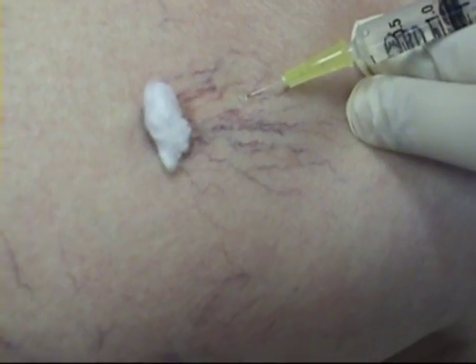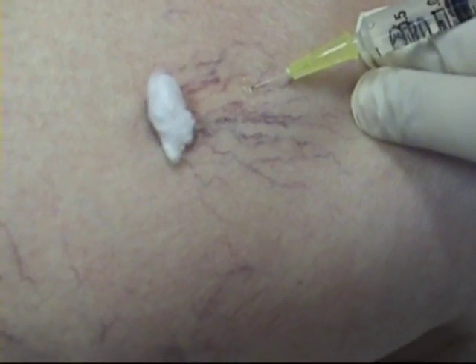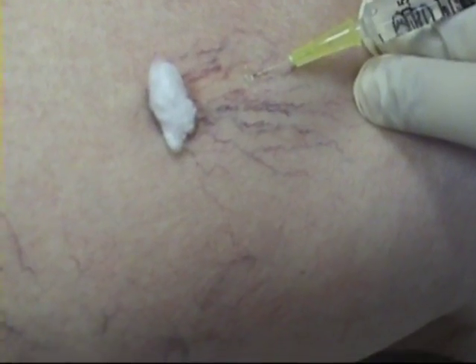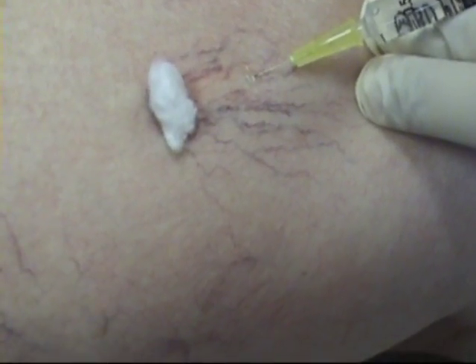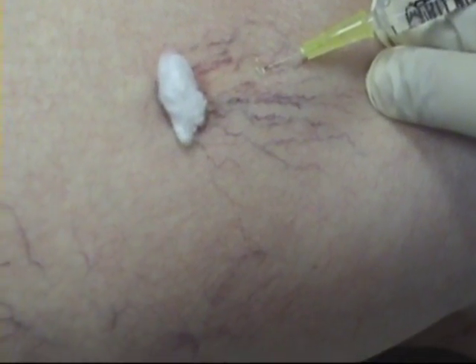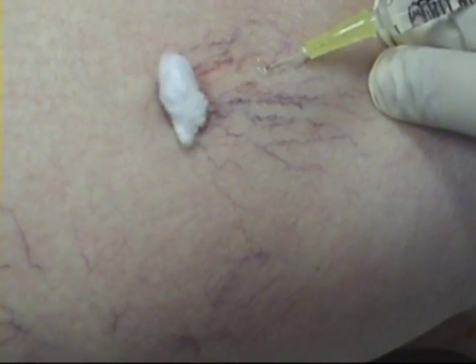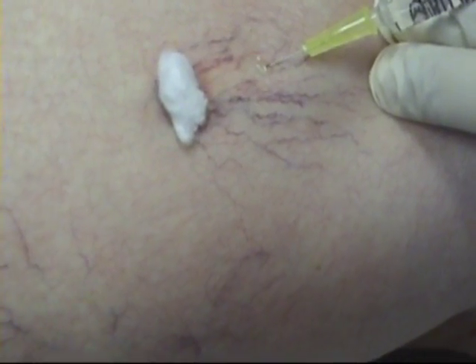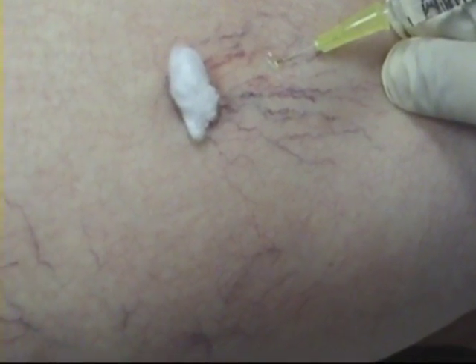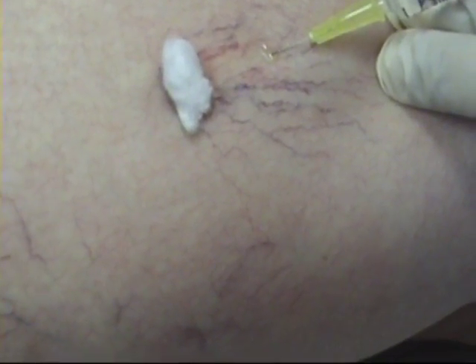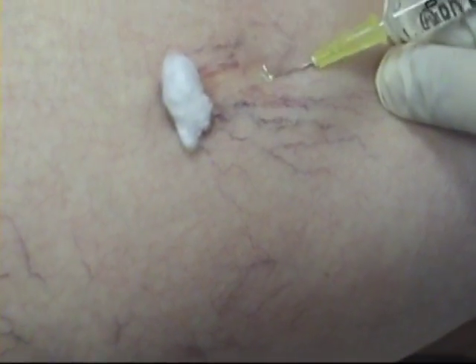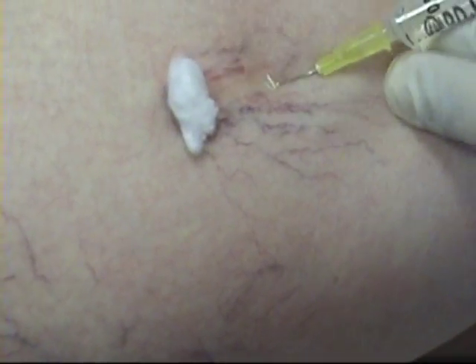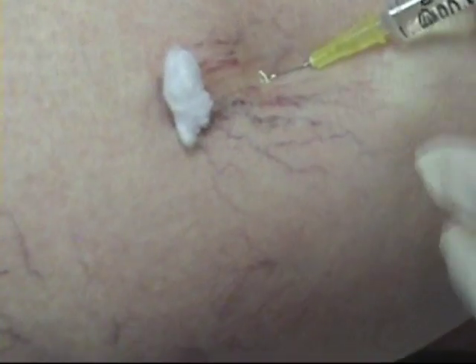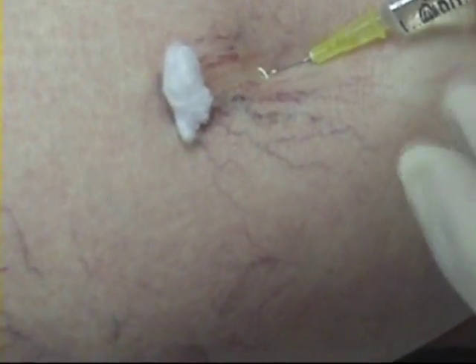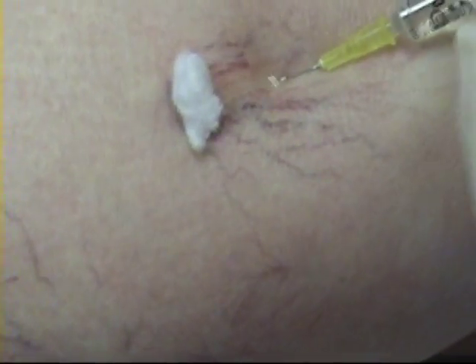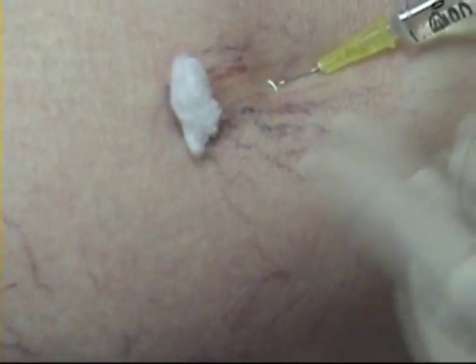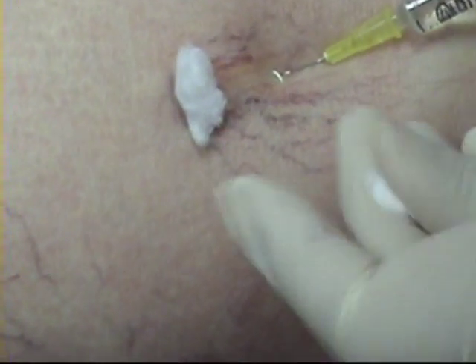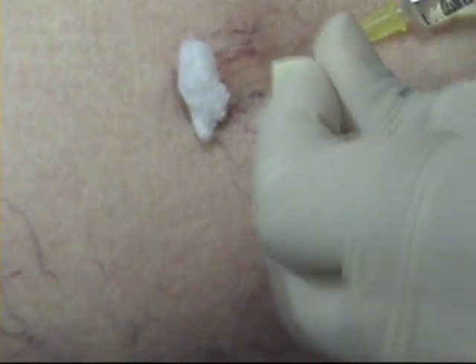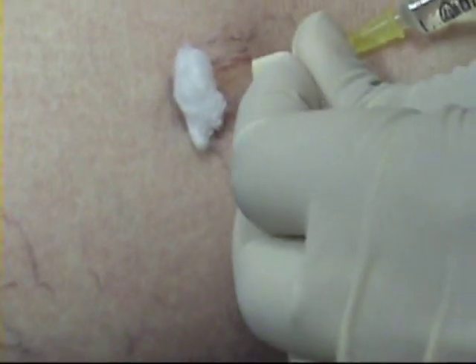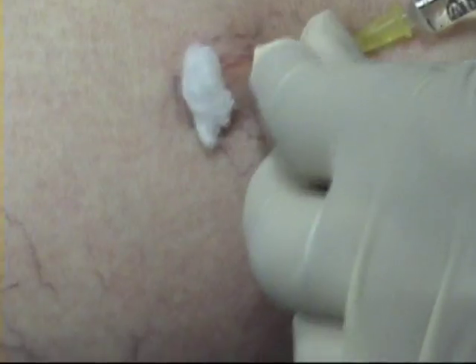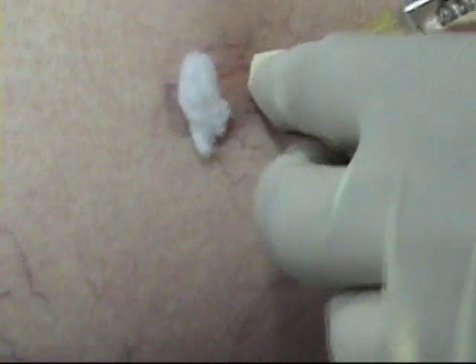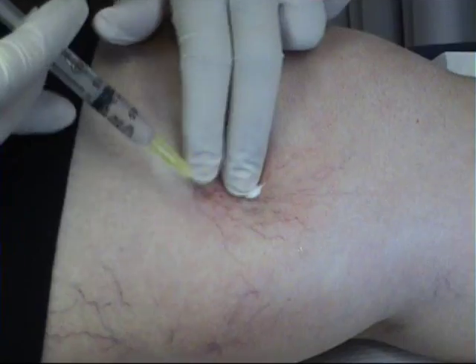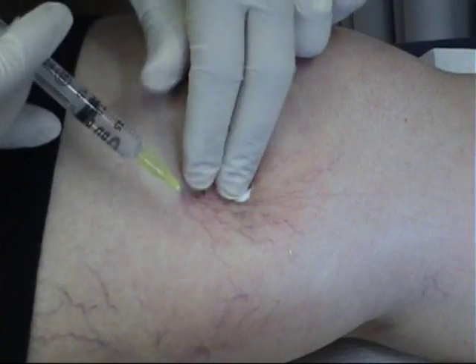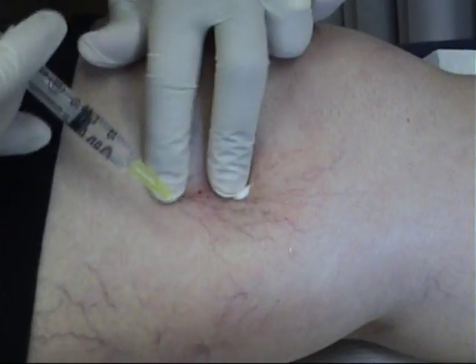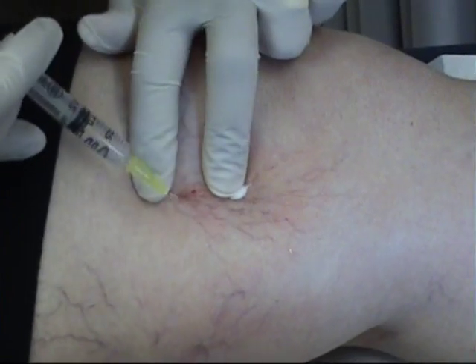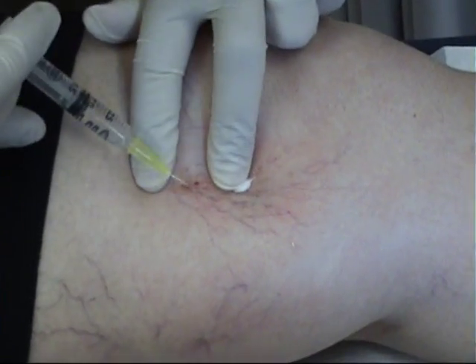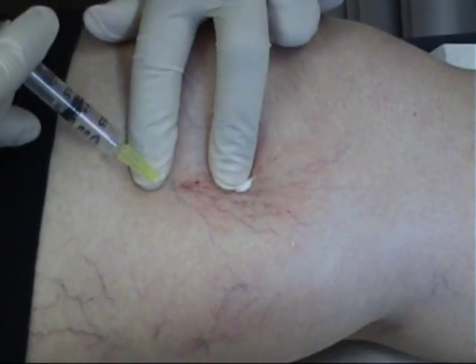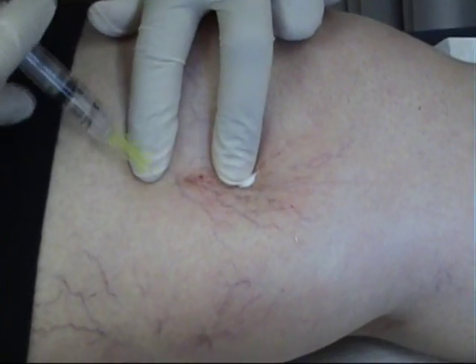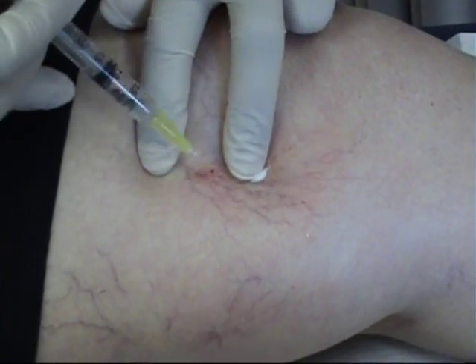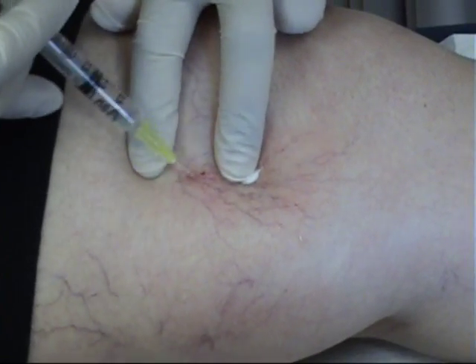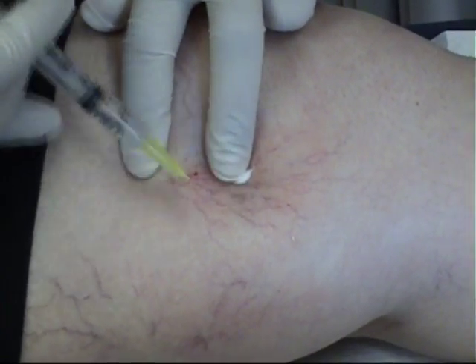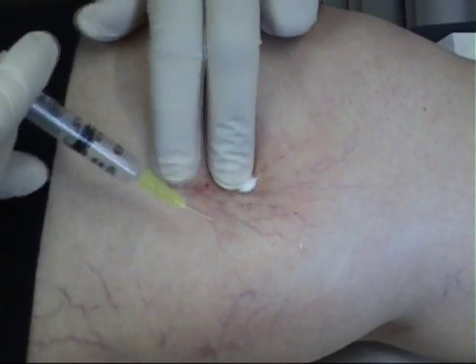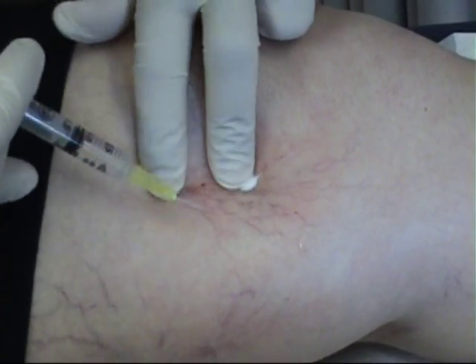Here we see surface veins being injected under direct vision. Dr. Gay uses magnifying glasses for precise injections.